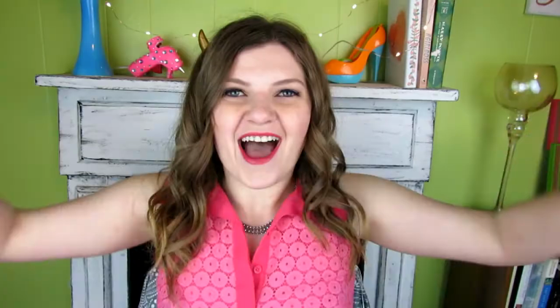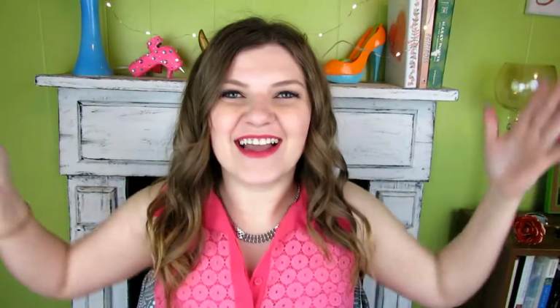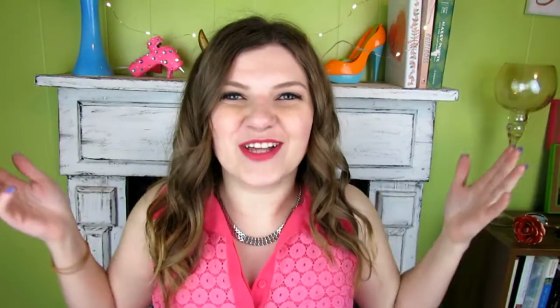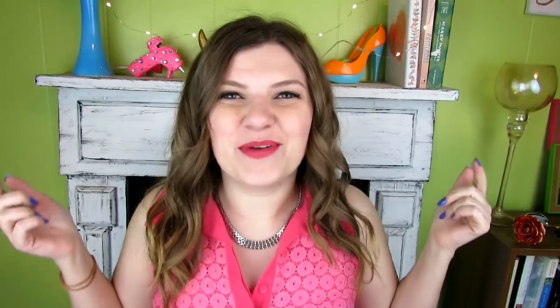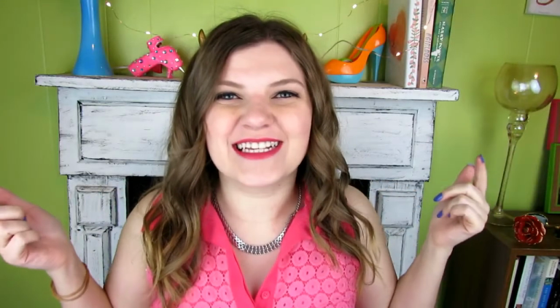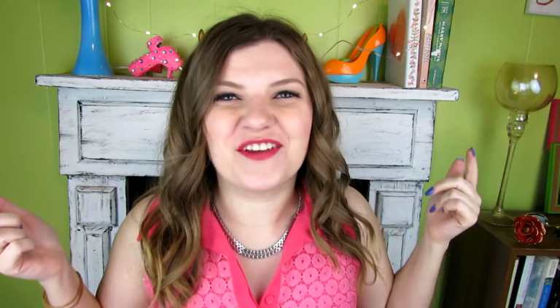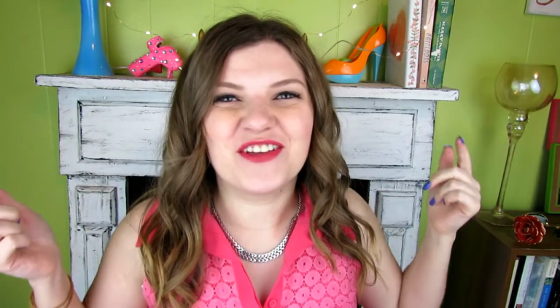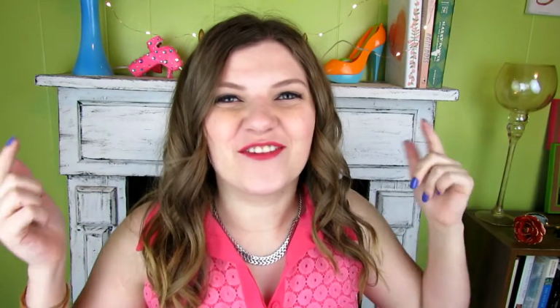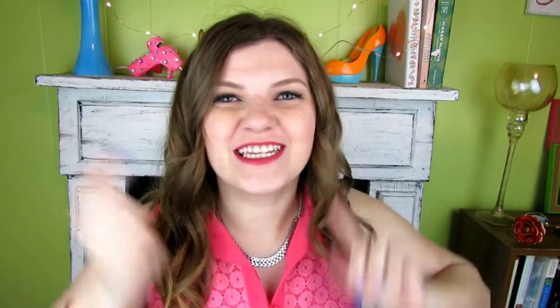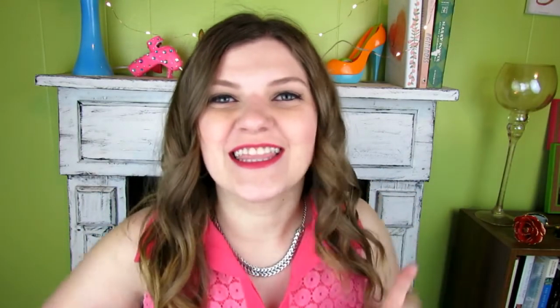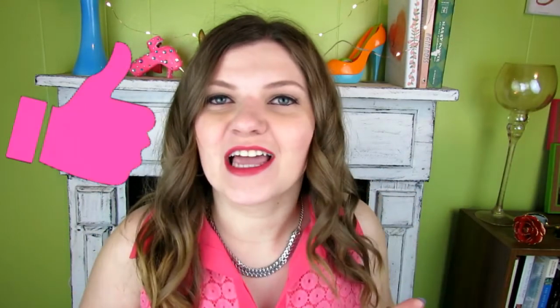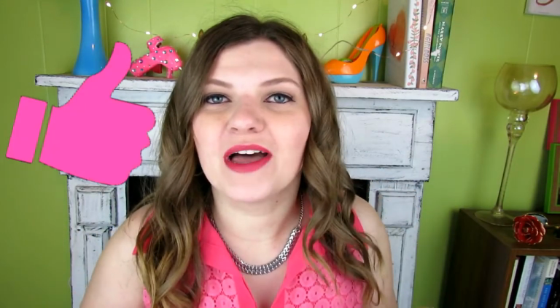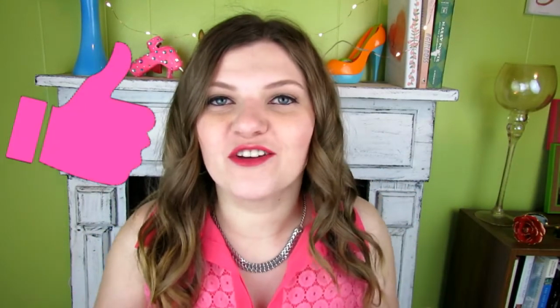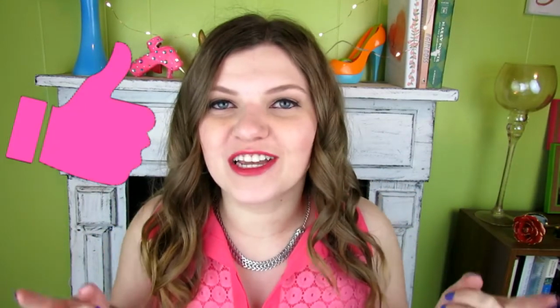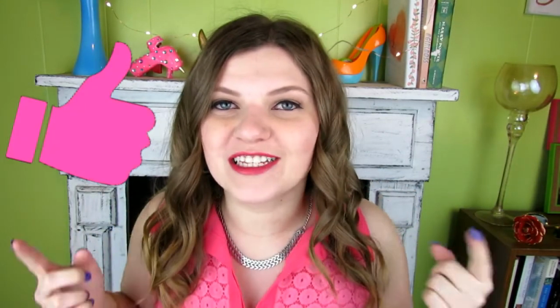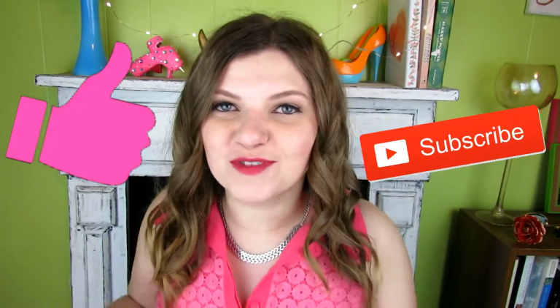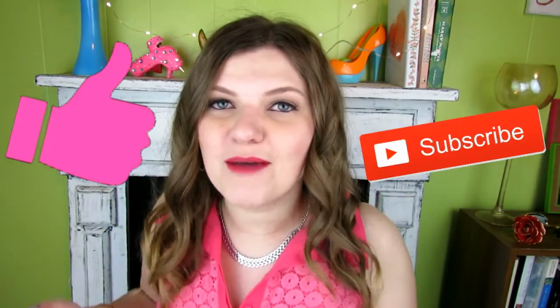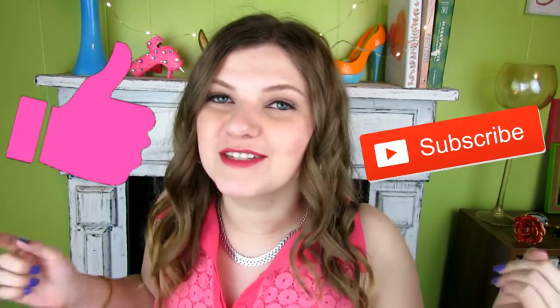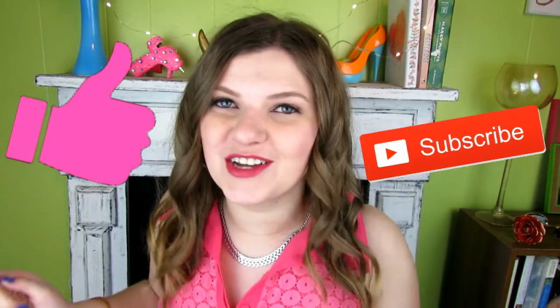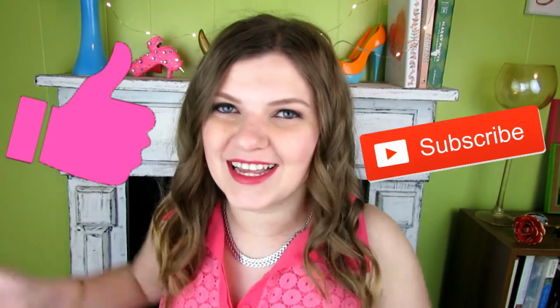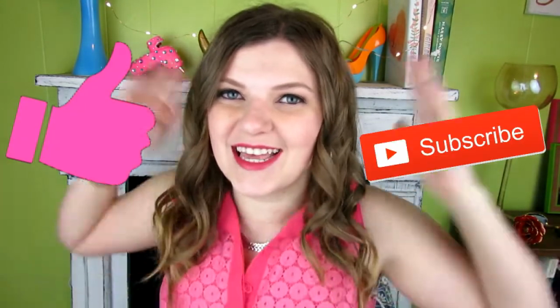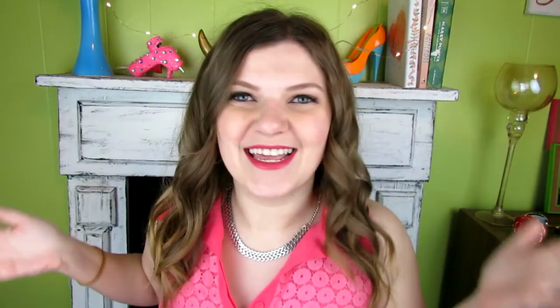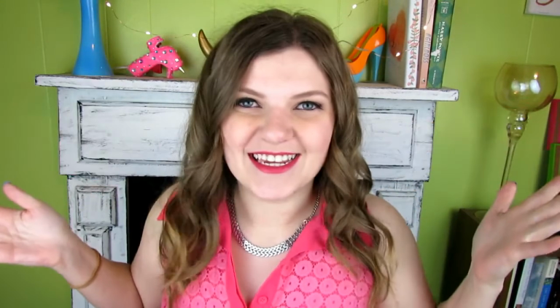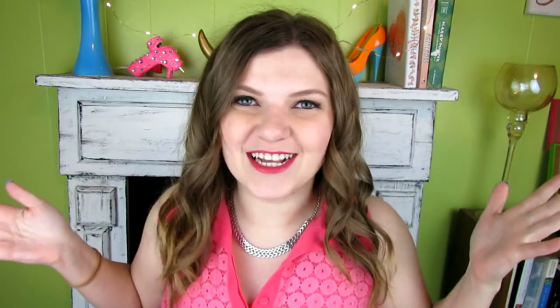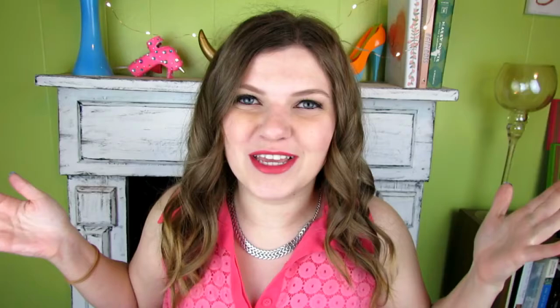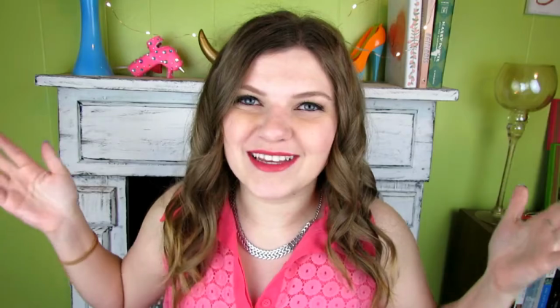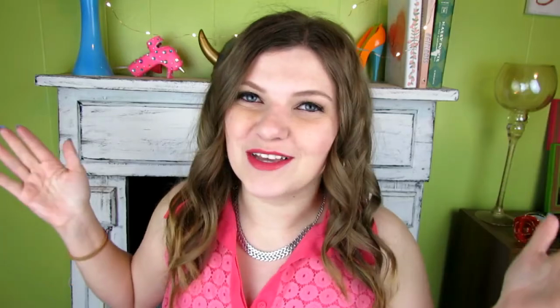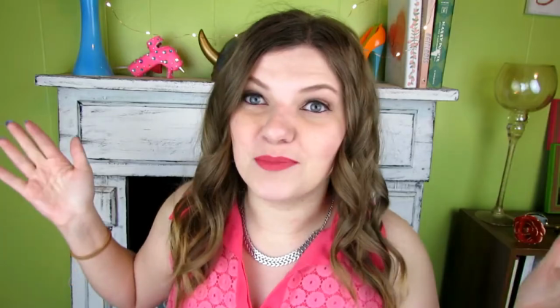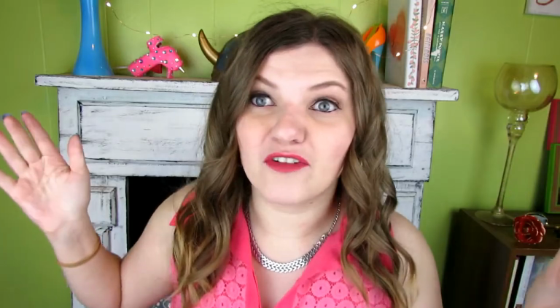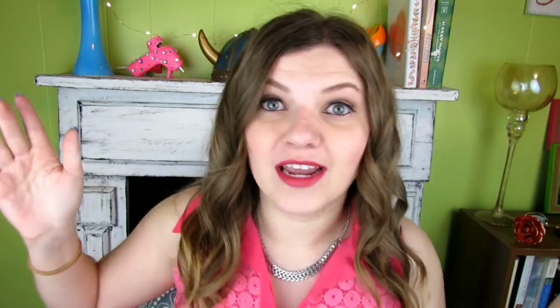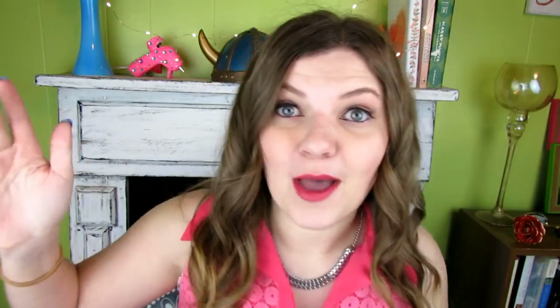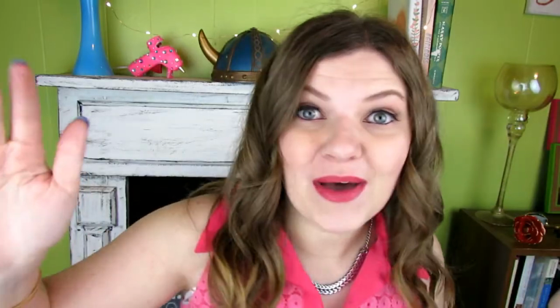Alright guys, I hope you liked this video. If you did, don't forget to hit that like button and don't forget to subscribe. I'll see you guys next week. Be careful cutting. Bye!